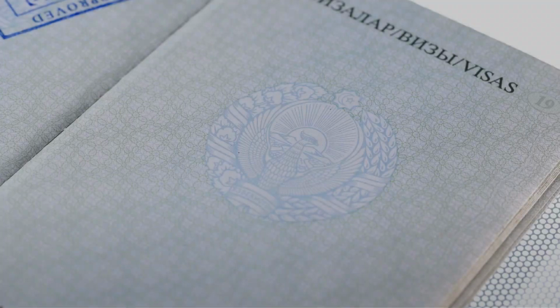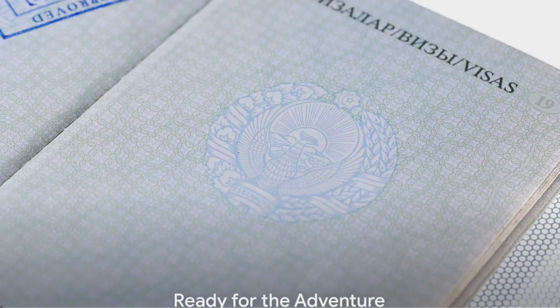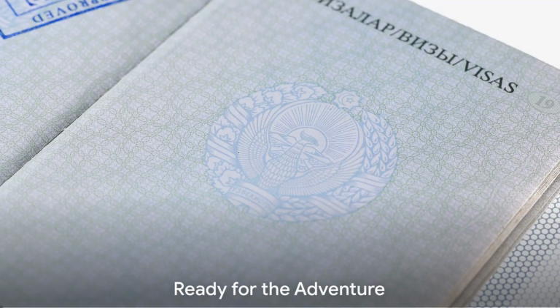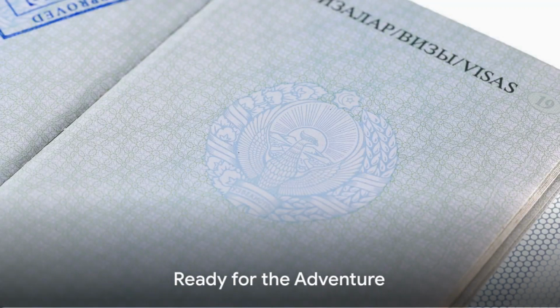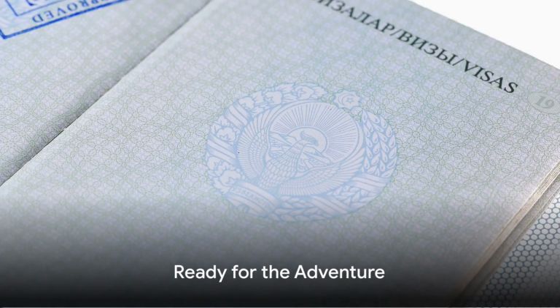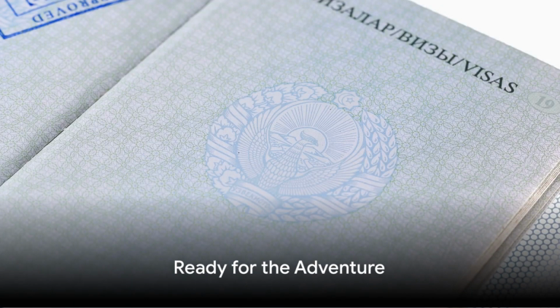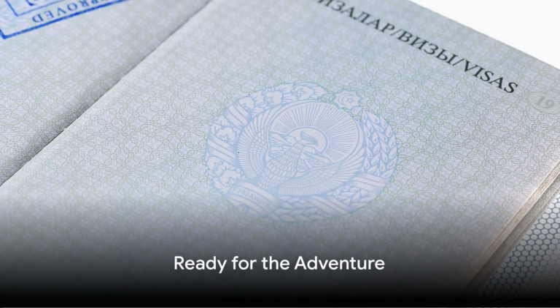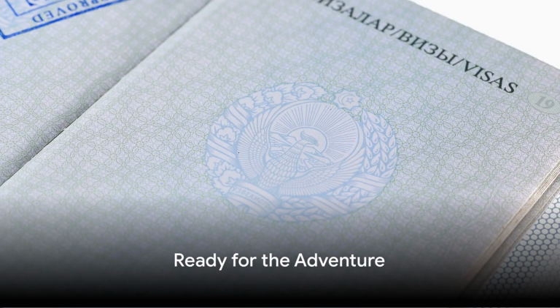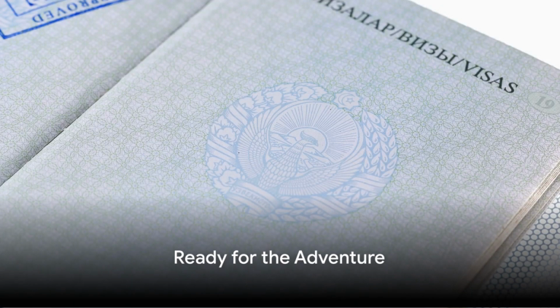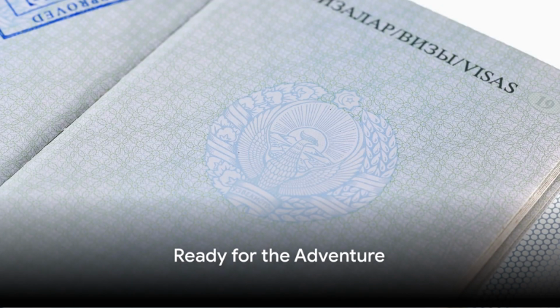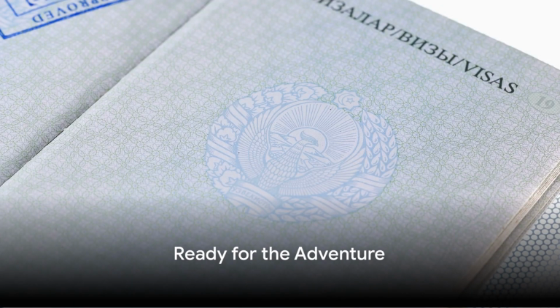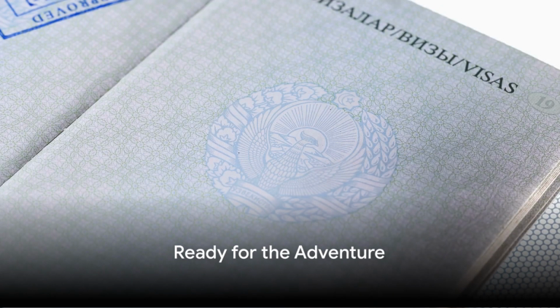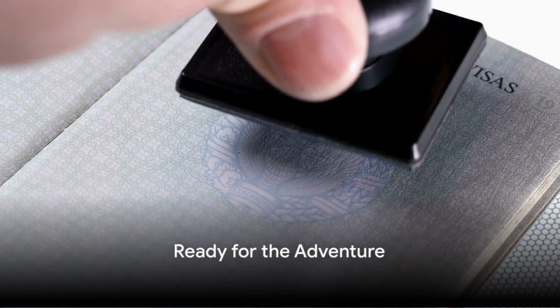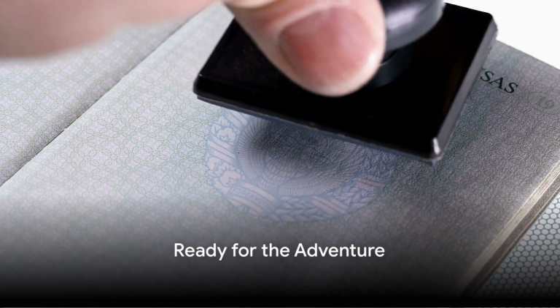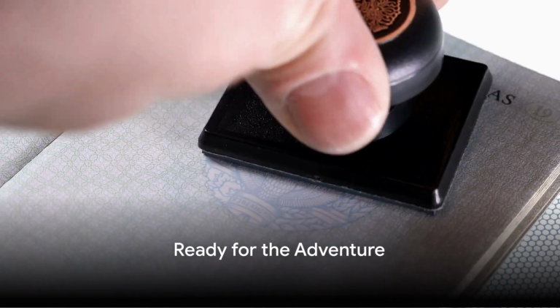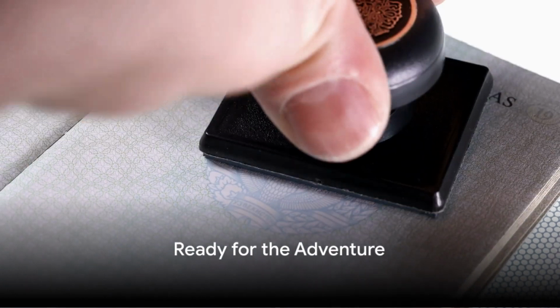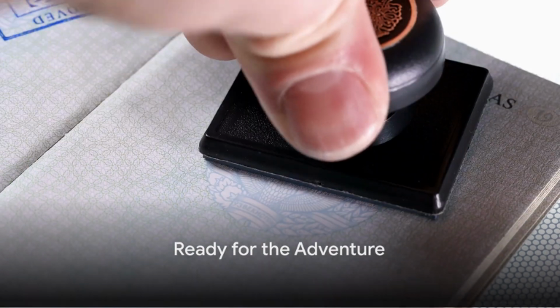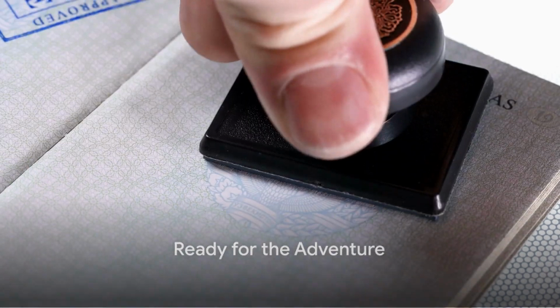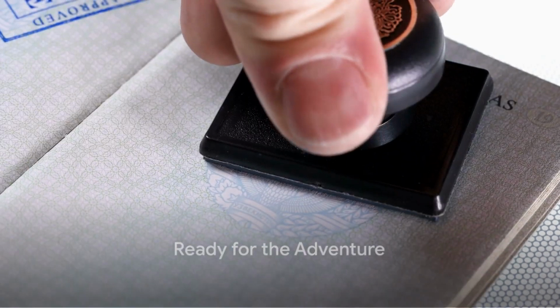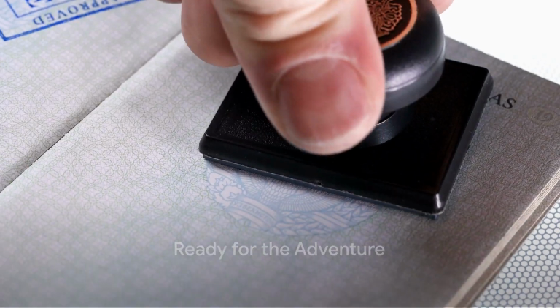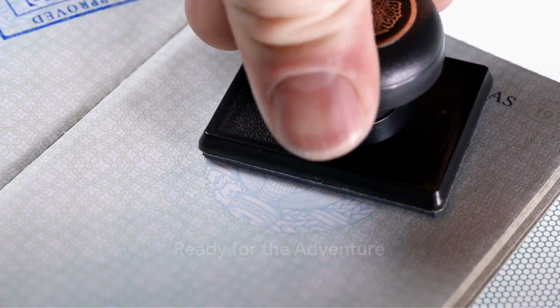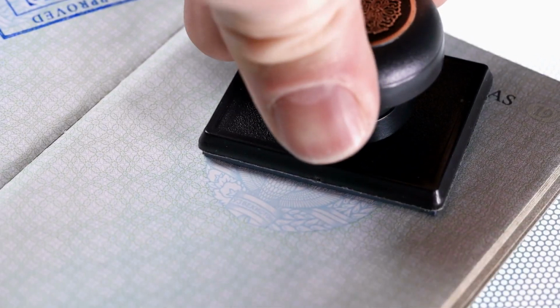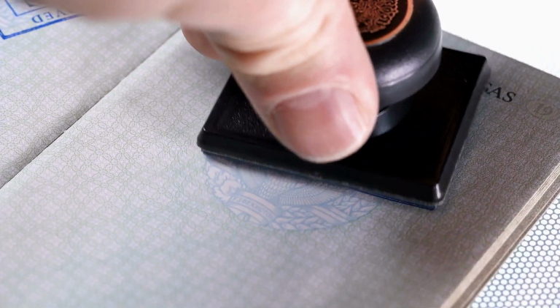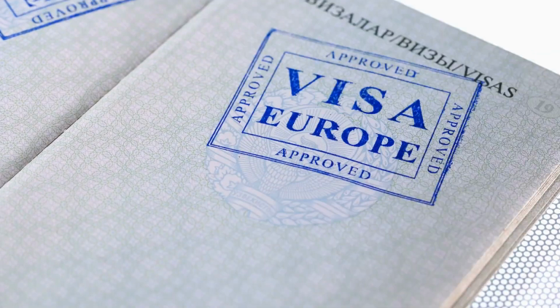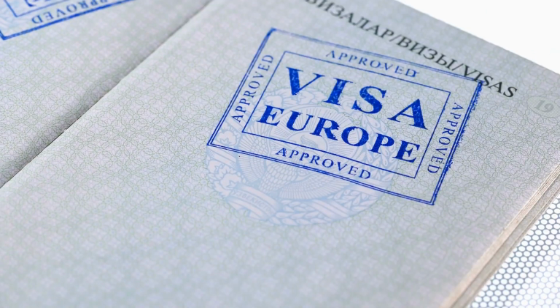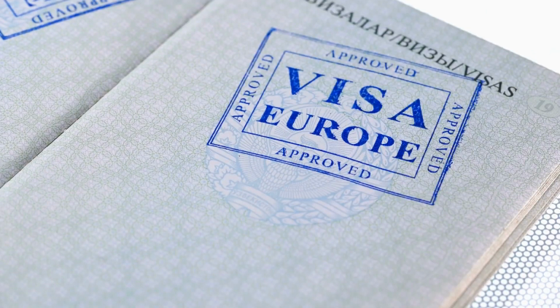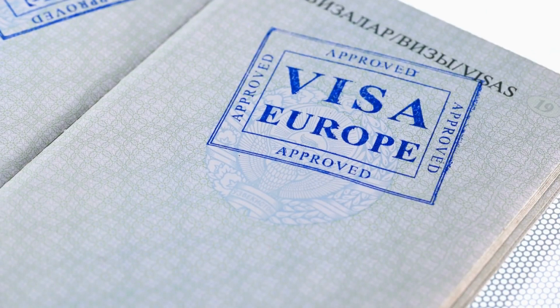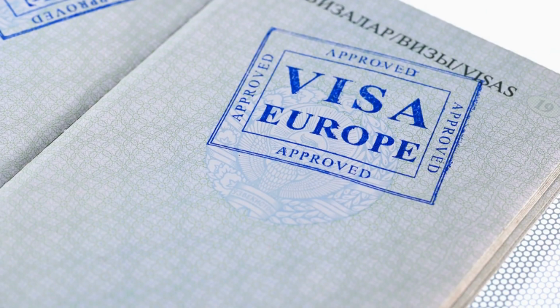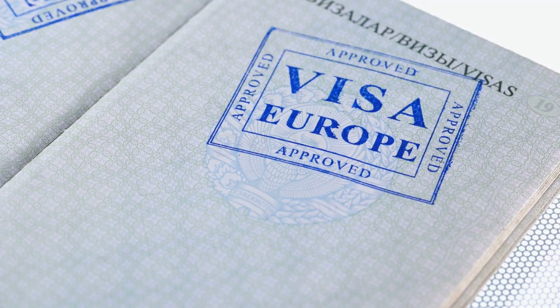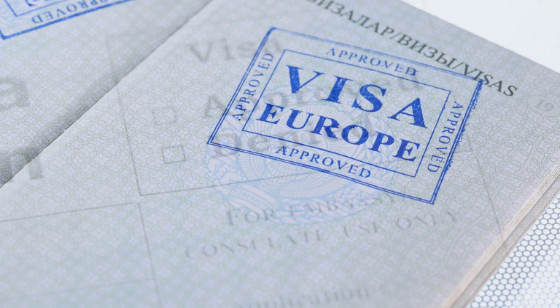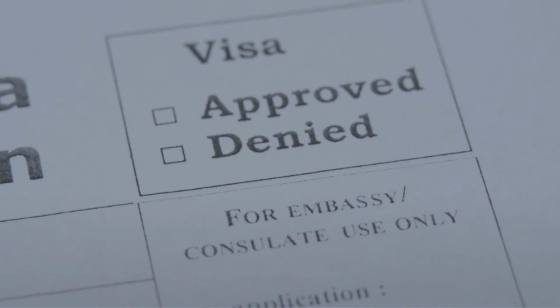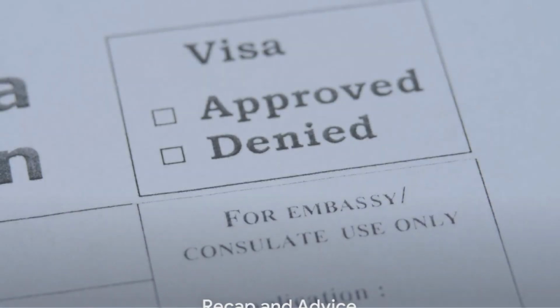And voila! Once your visa is approved, you're all set to embark on your European adventure.